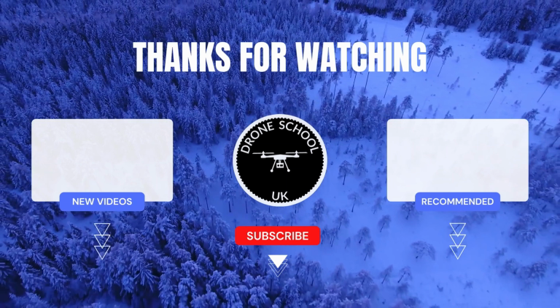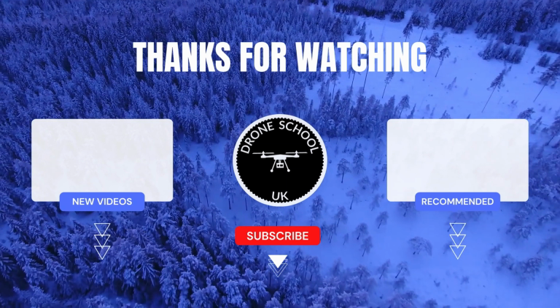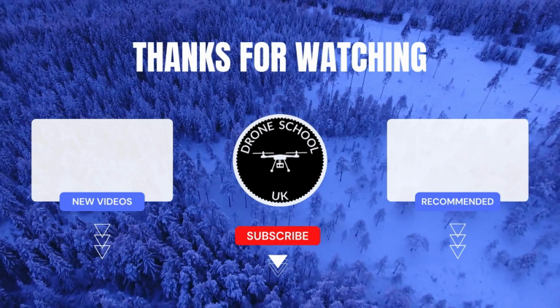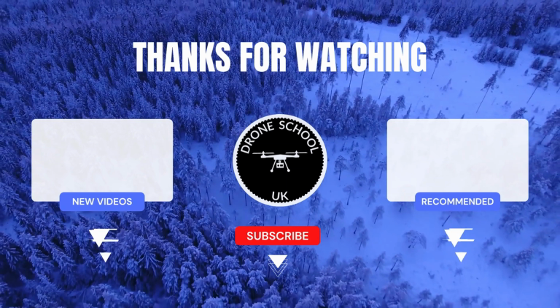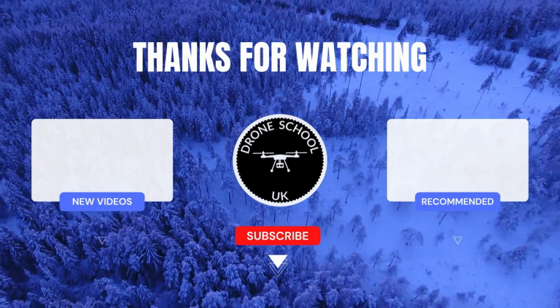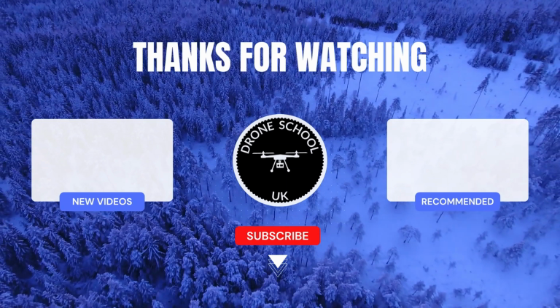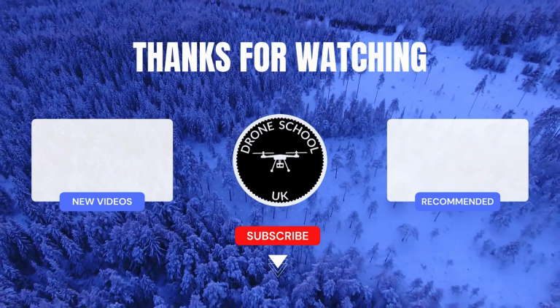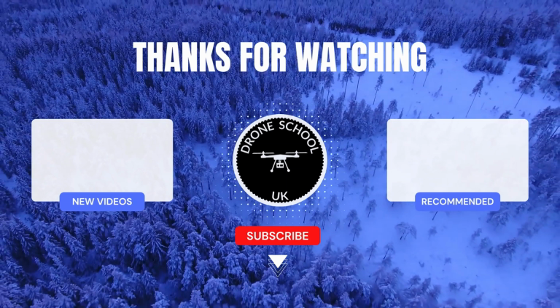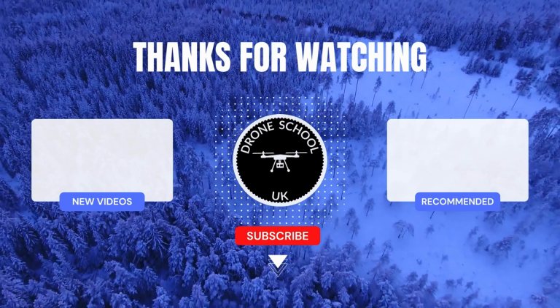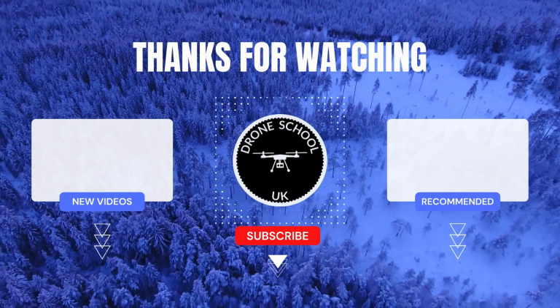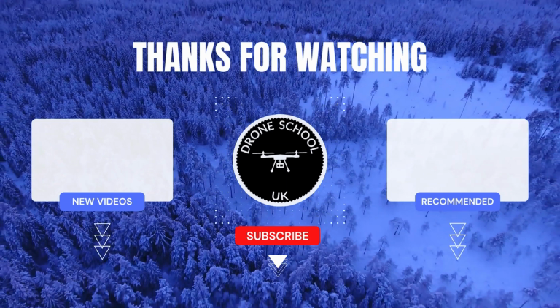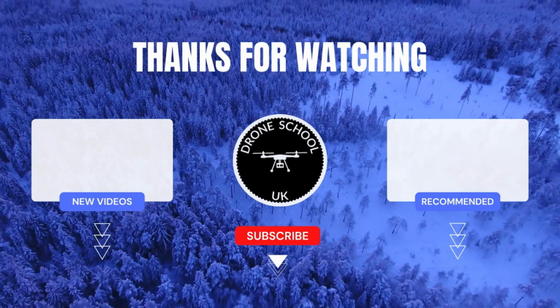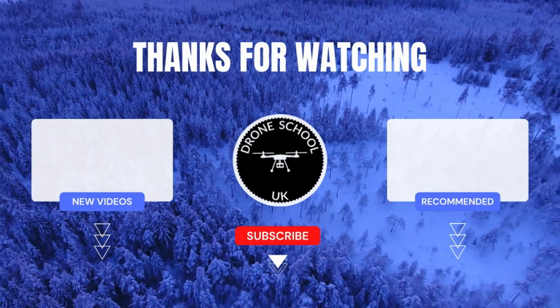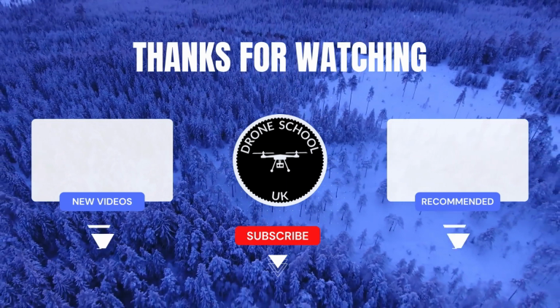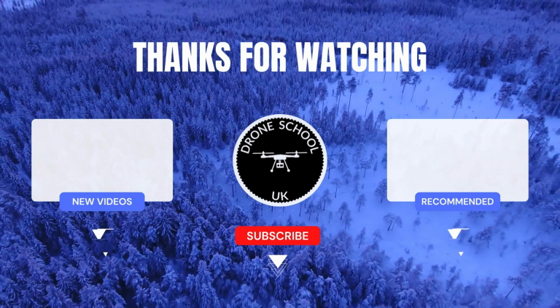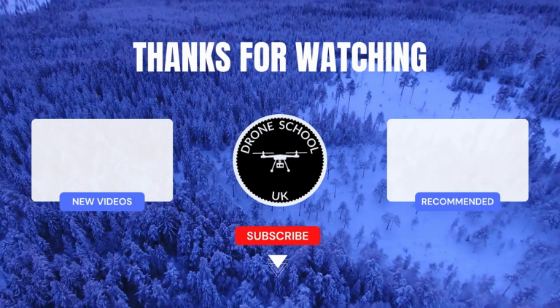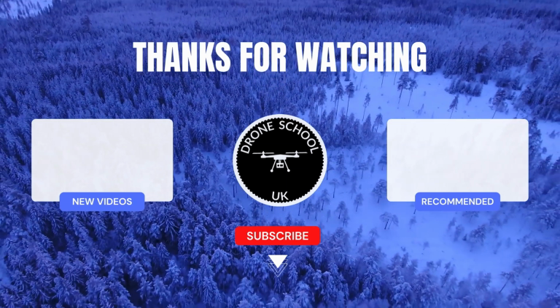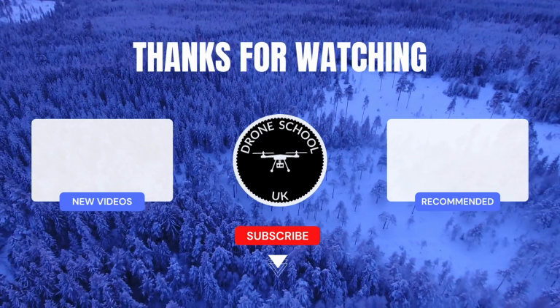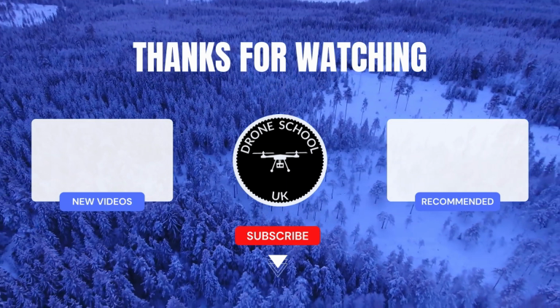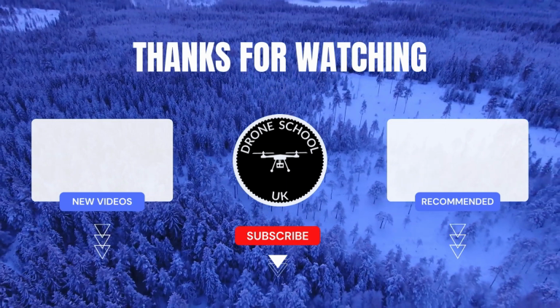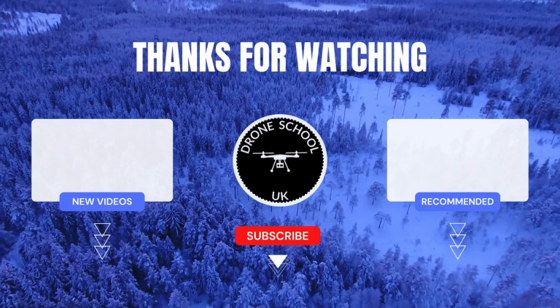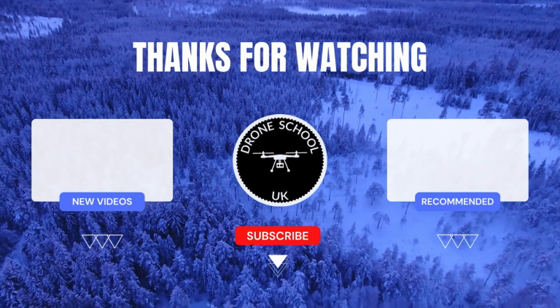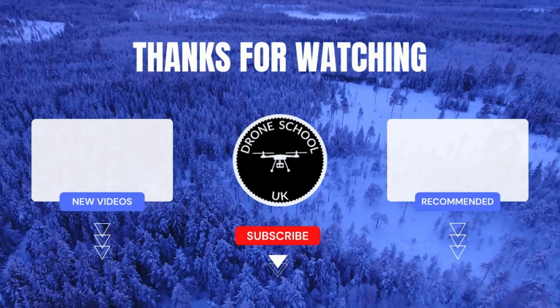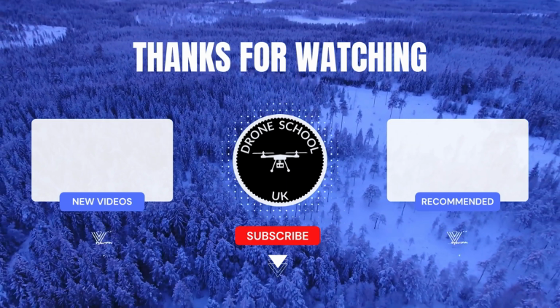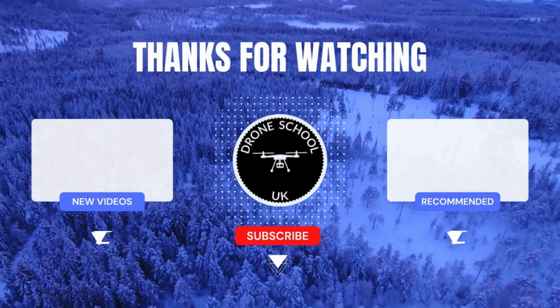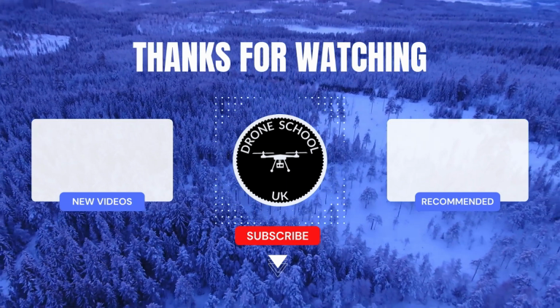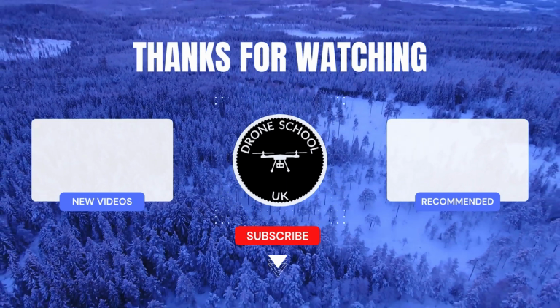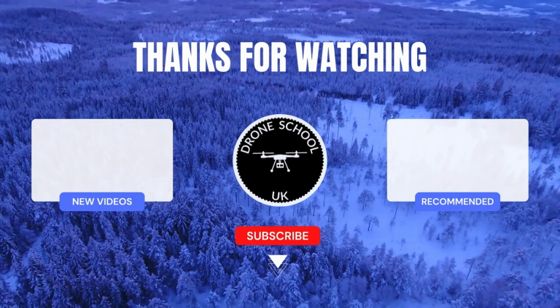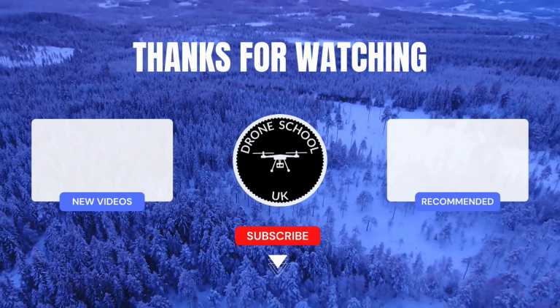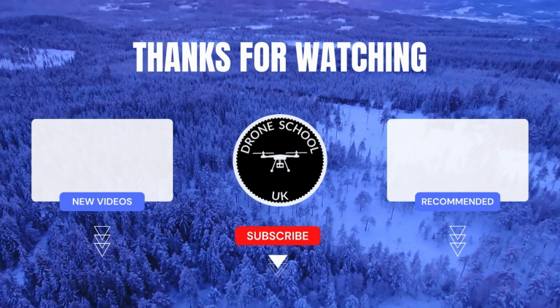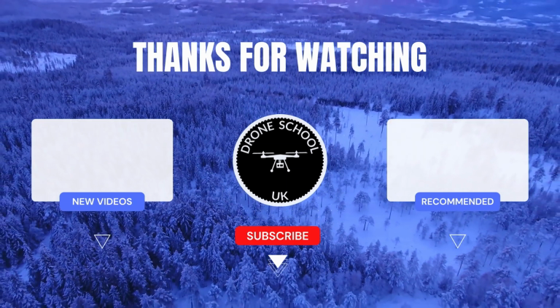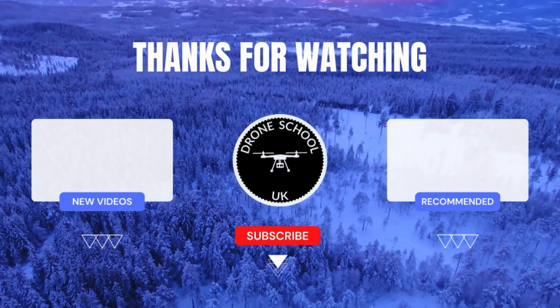Hope that's helpful — happy flying, bye for now! If you enjoyed this video then subscribe to the channel, or watch the next video in the playlist, or the new videos we've recently uploaded.